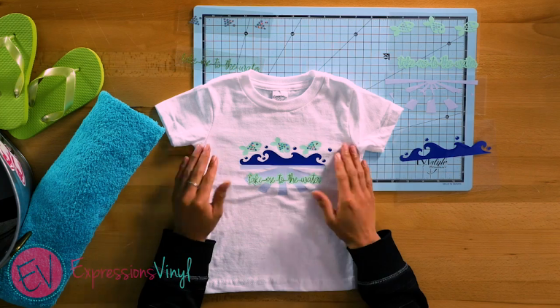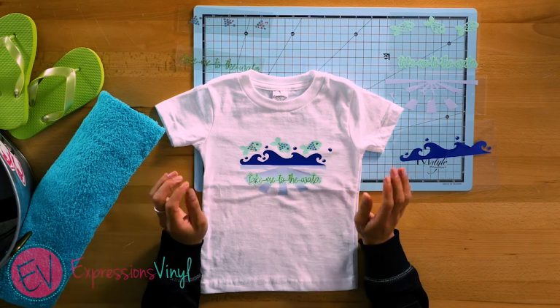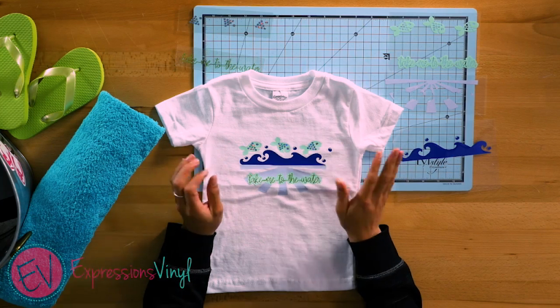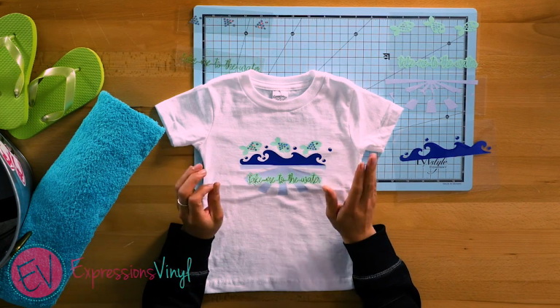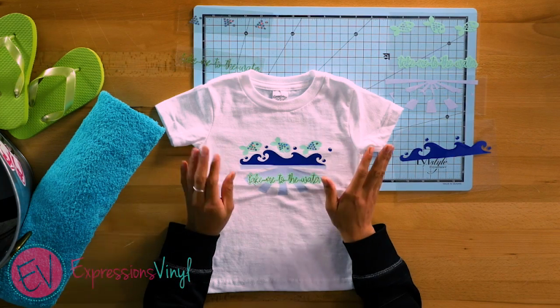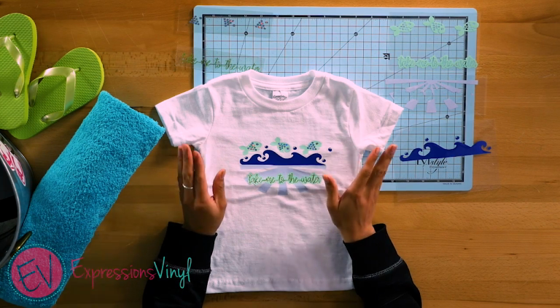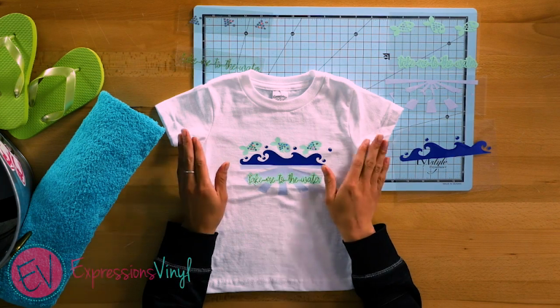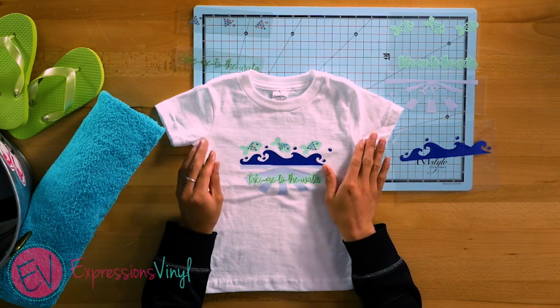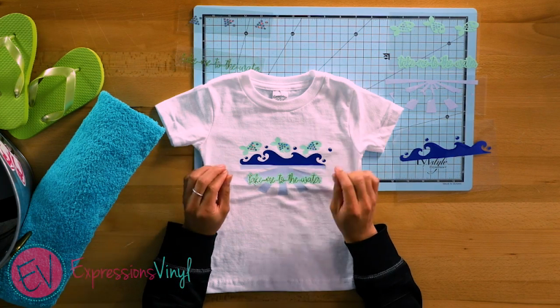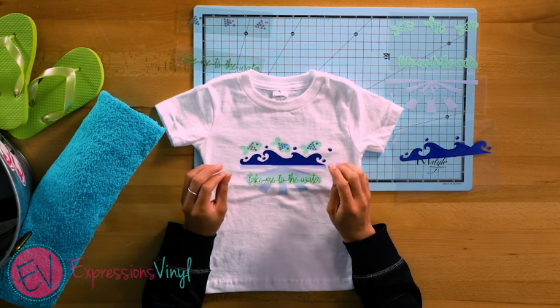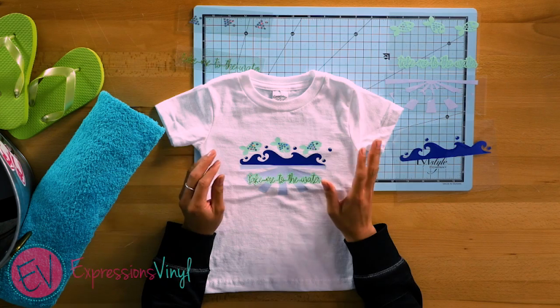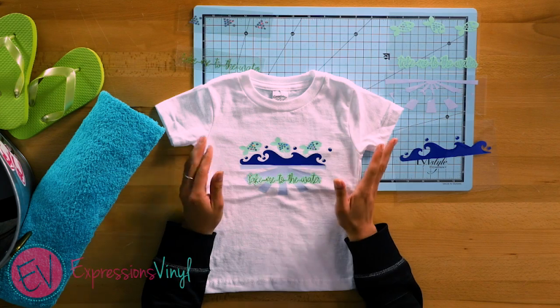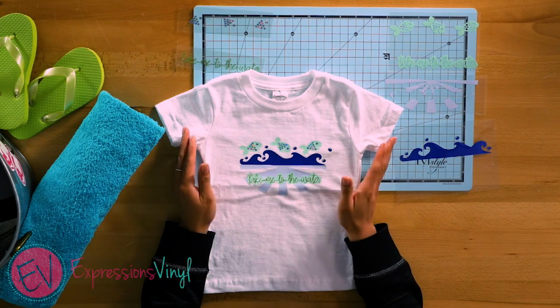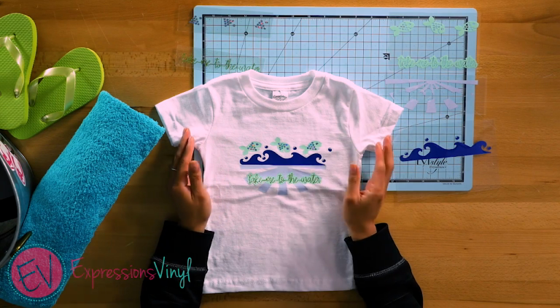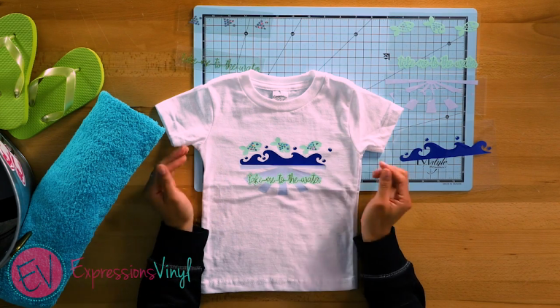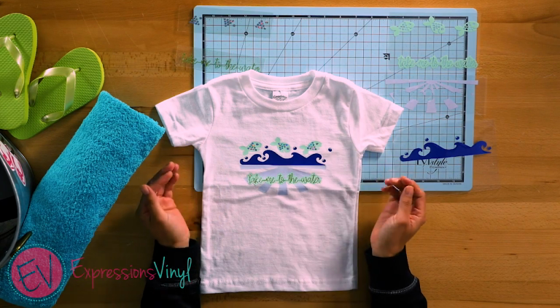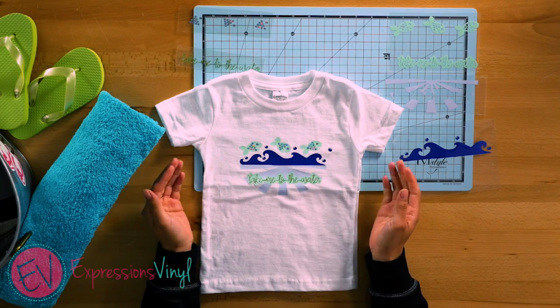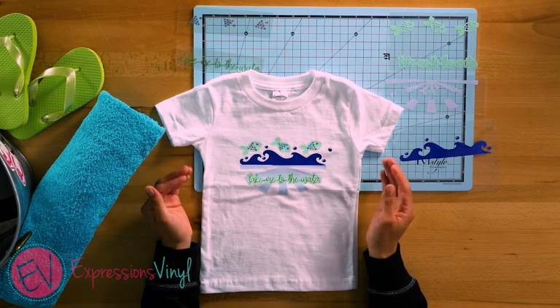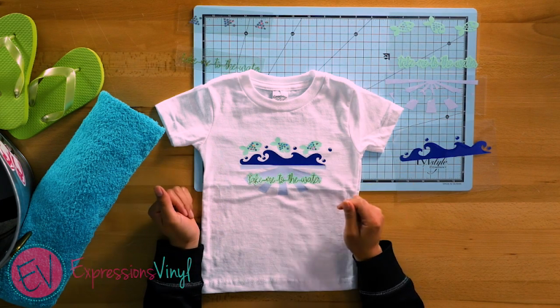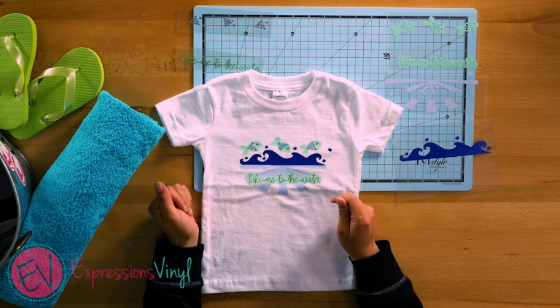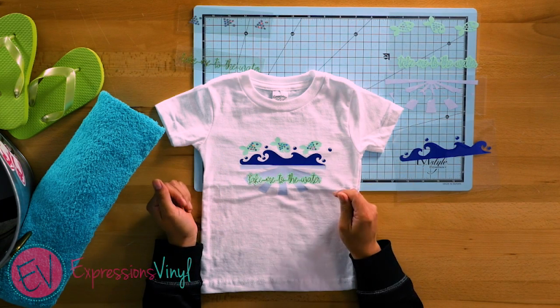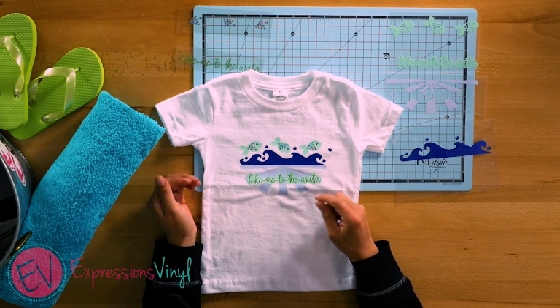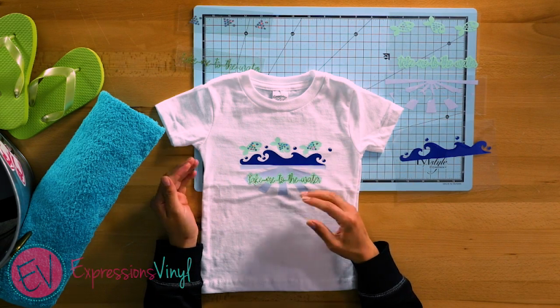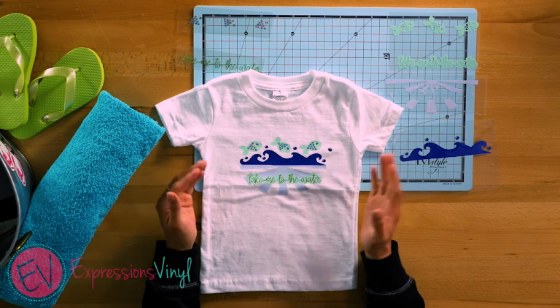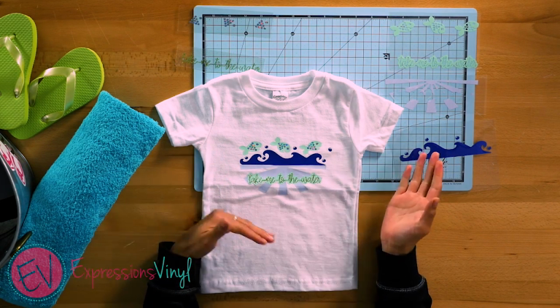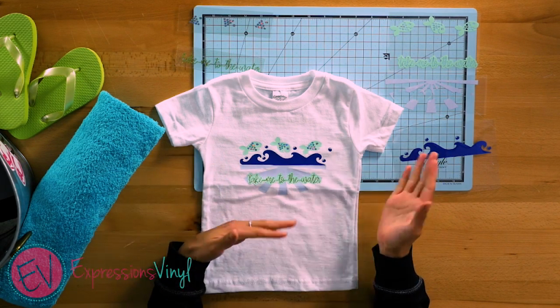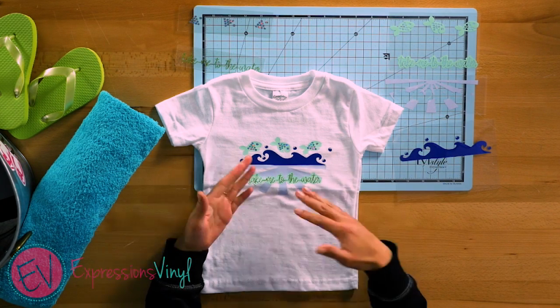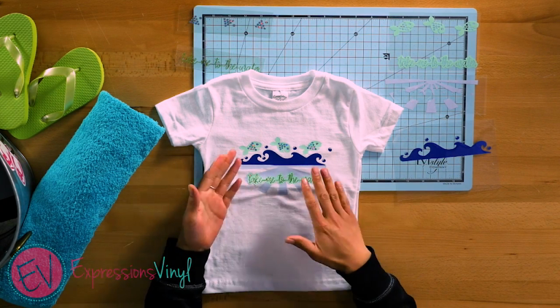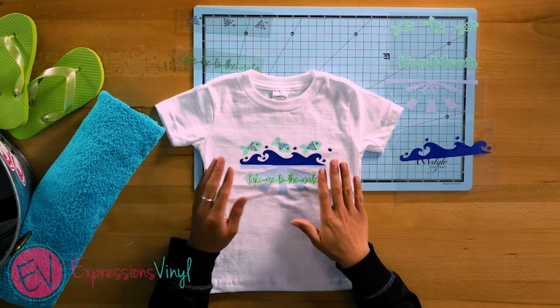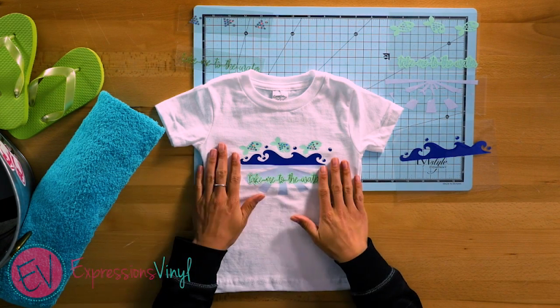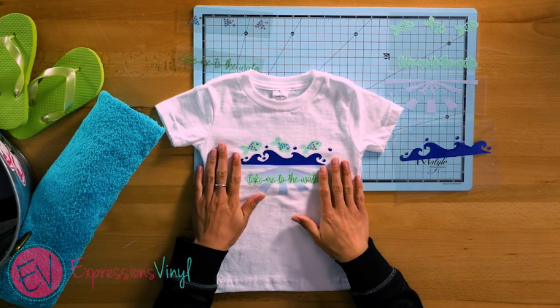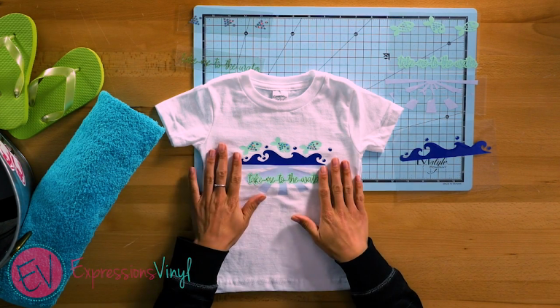I used five different cuts and three different layers, so there's really no specific way on how you go about applying it to the shirt.